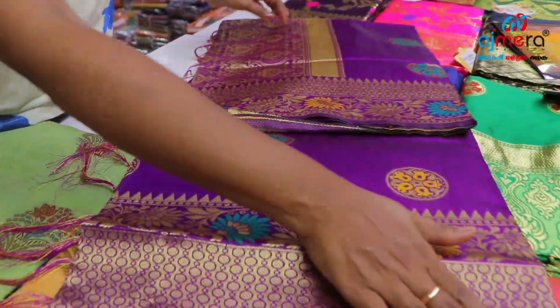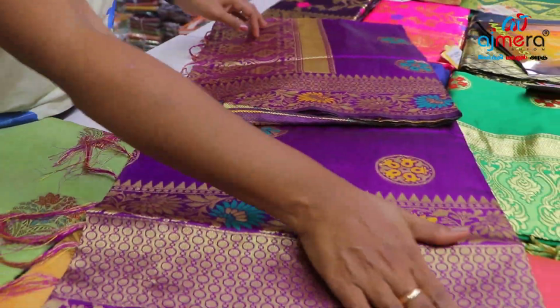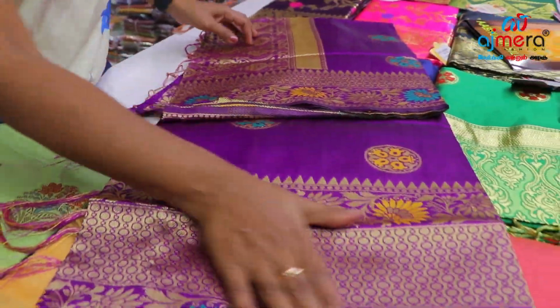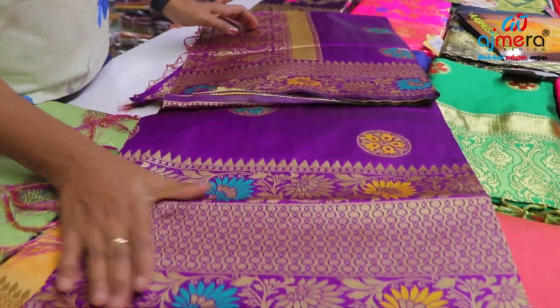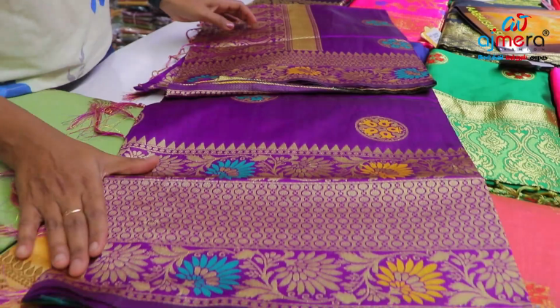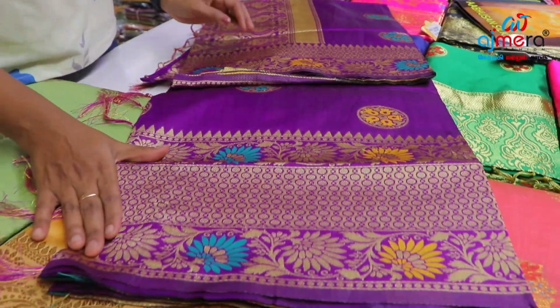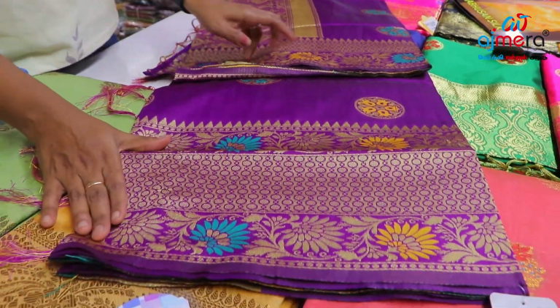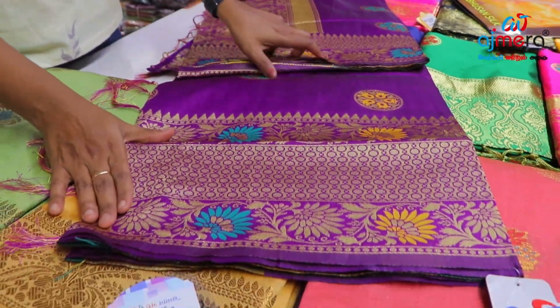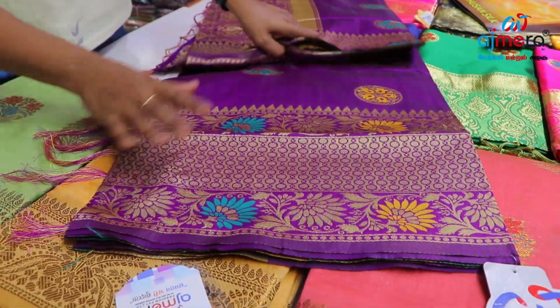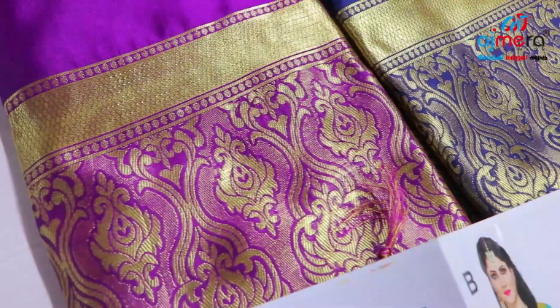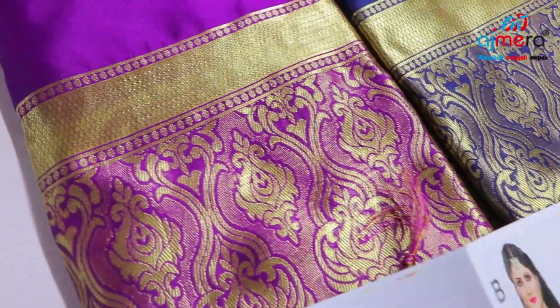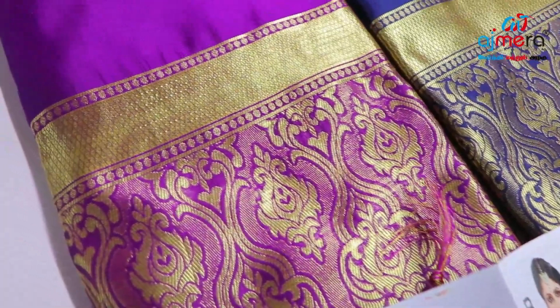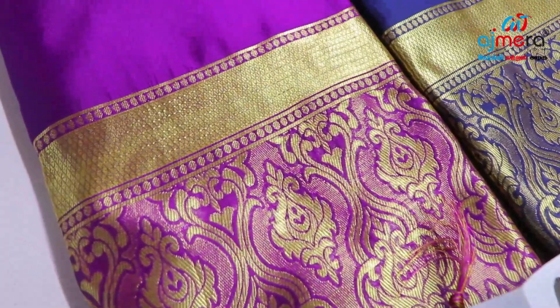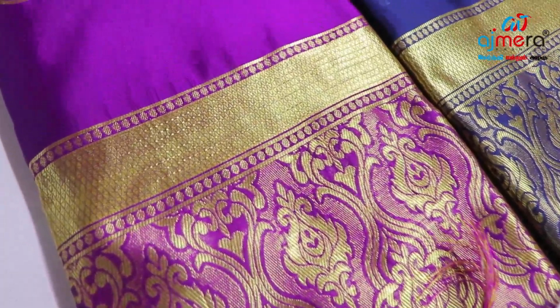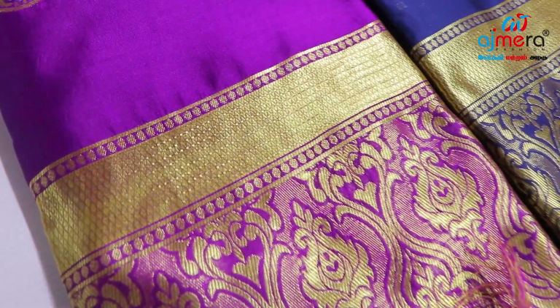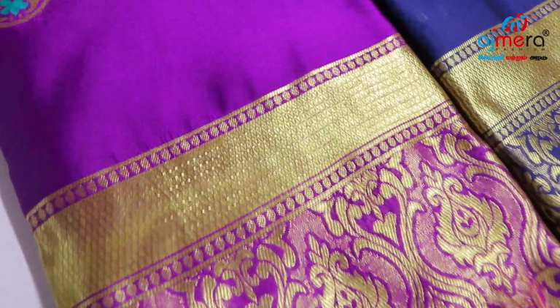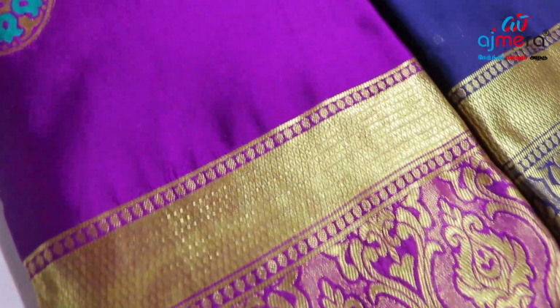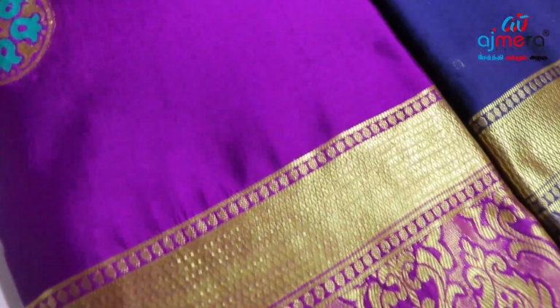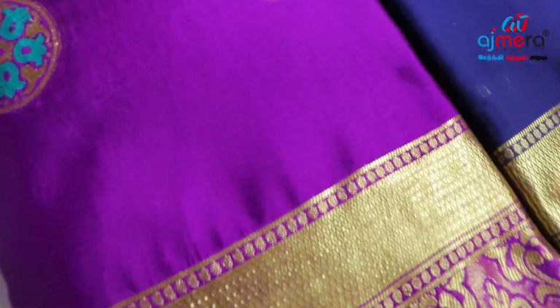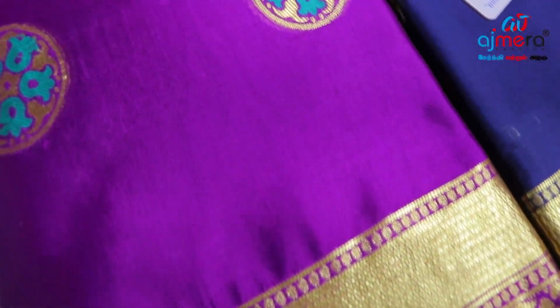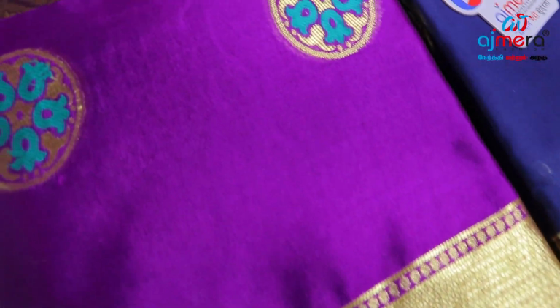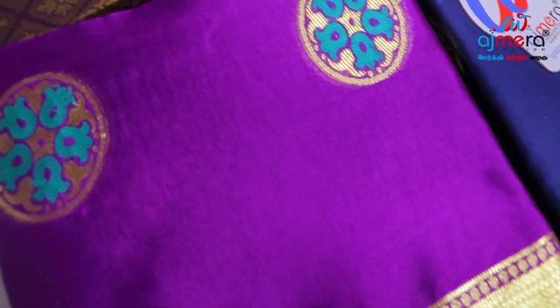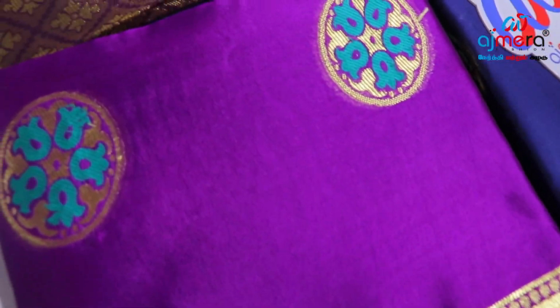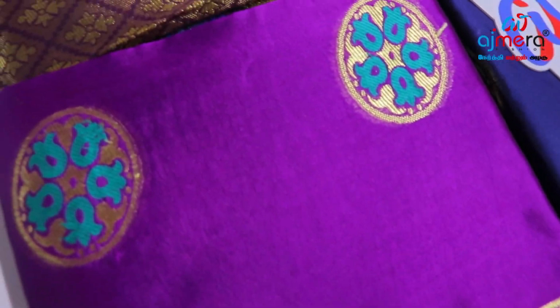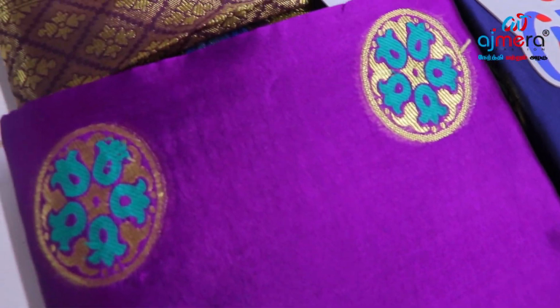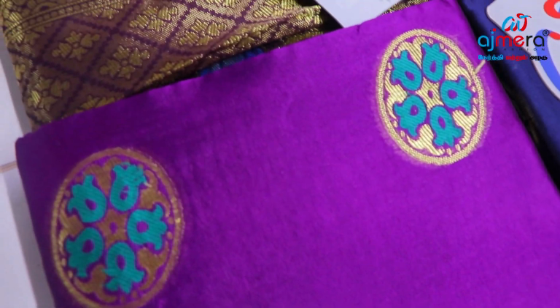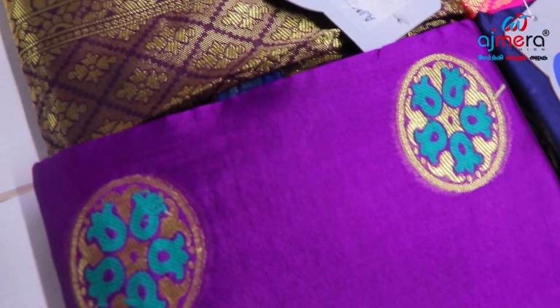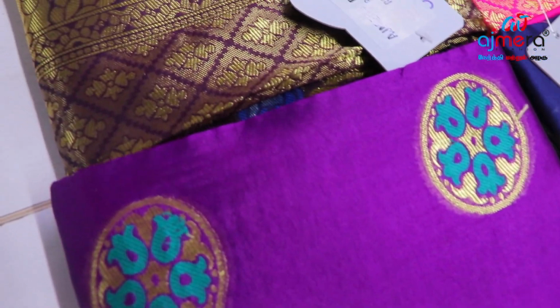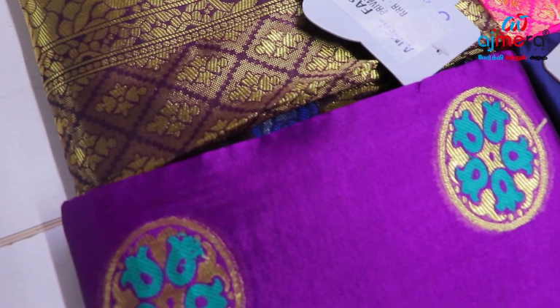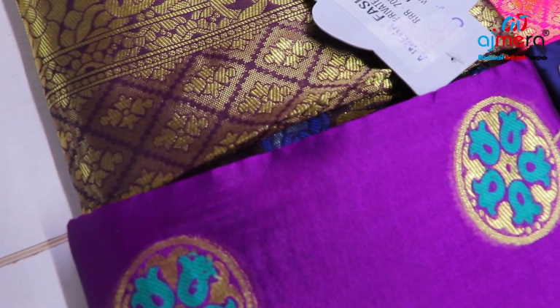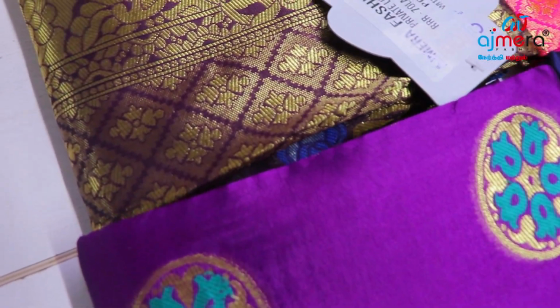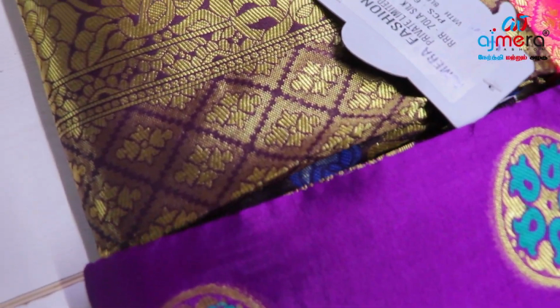This is a long border design in a circle. This is a beautiful lowest range collection — this is a long range collection for 499.